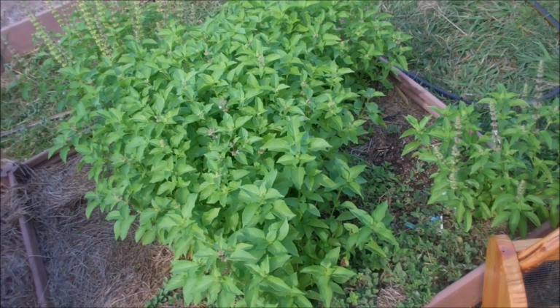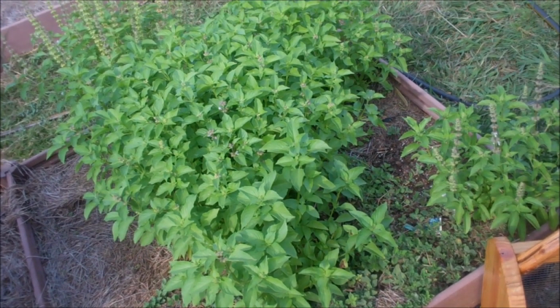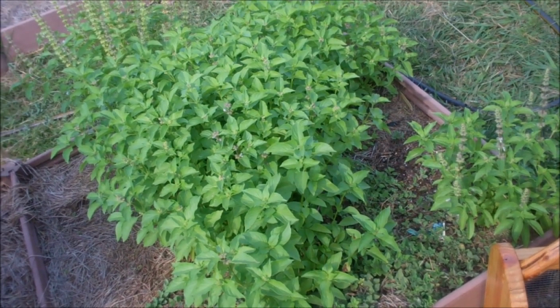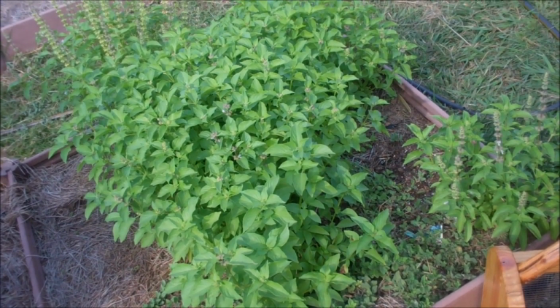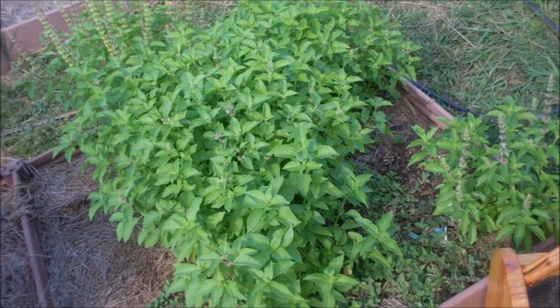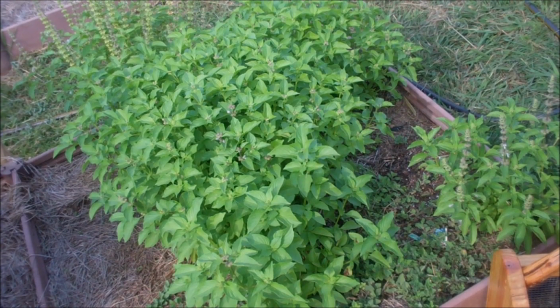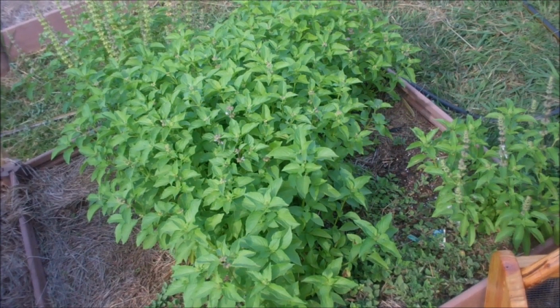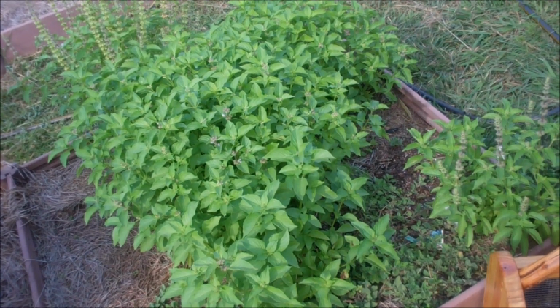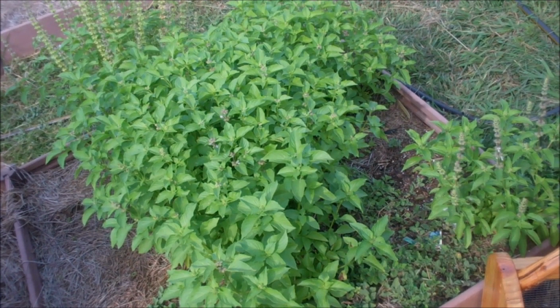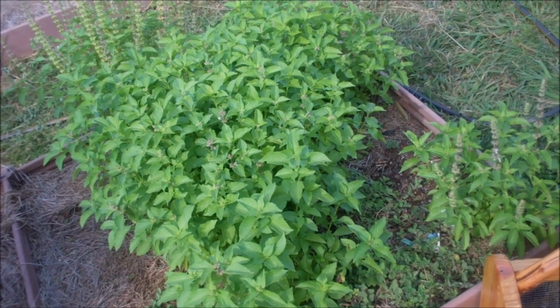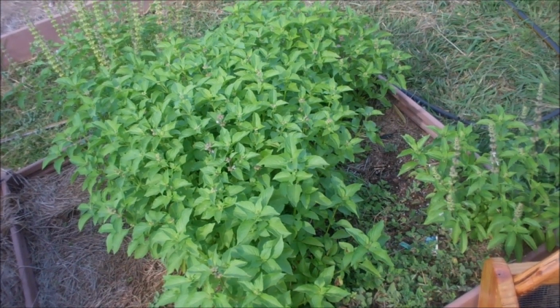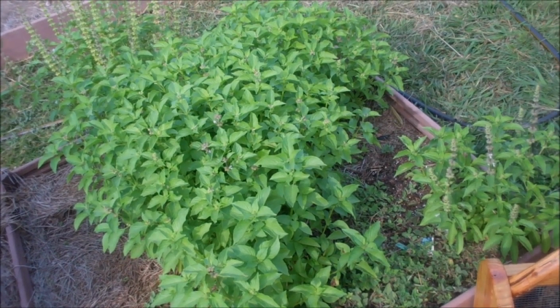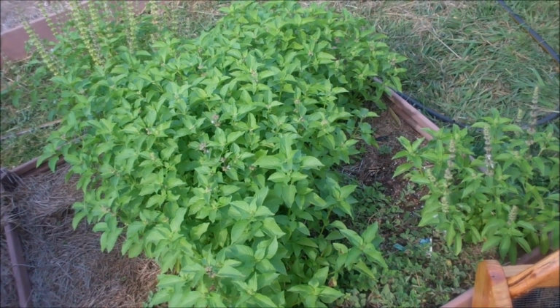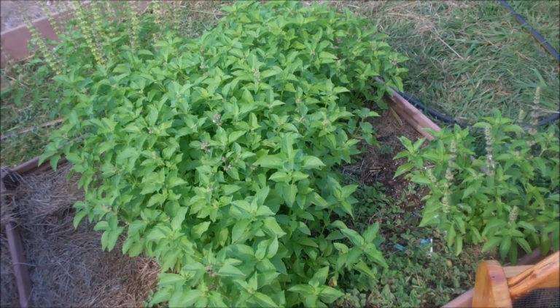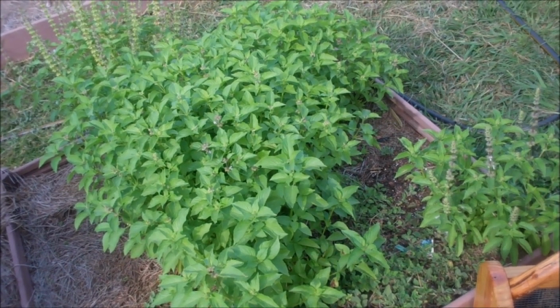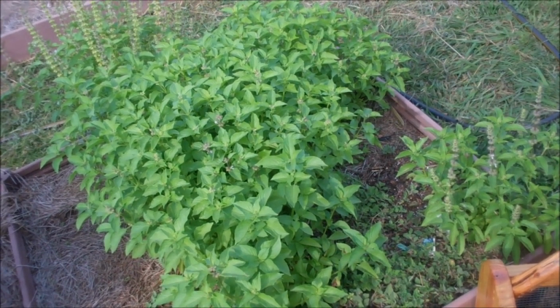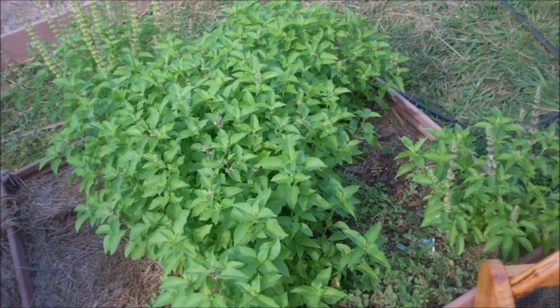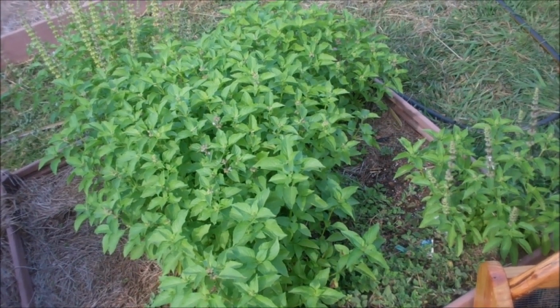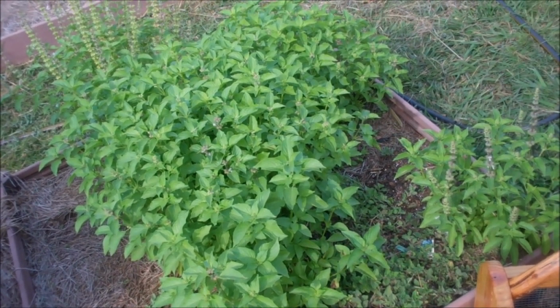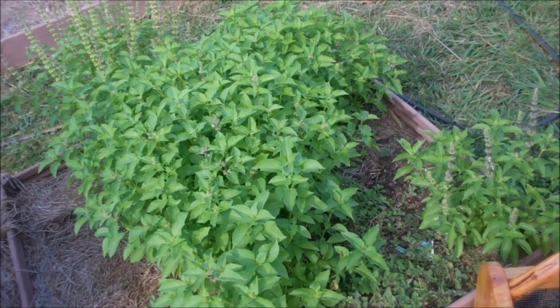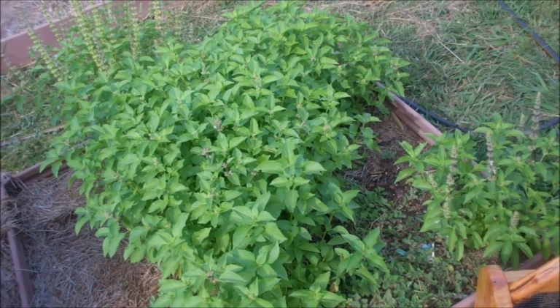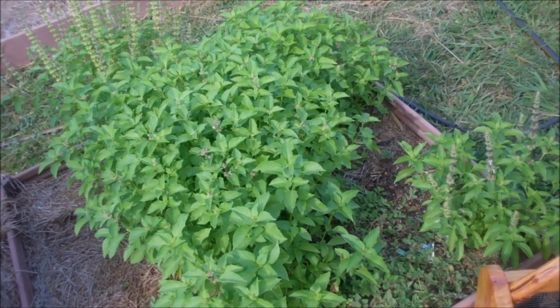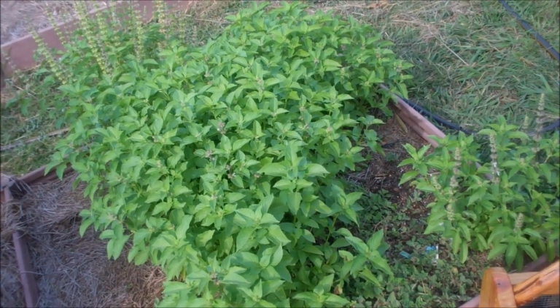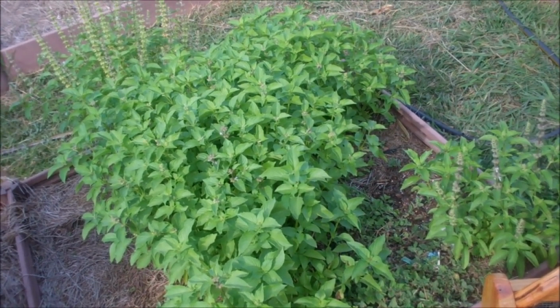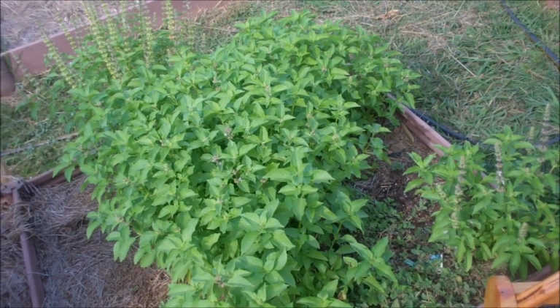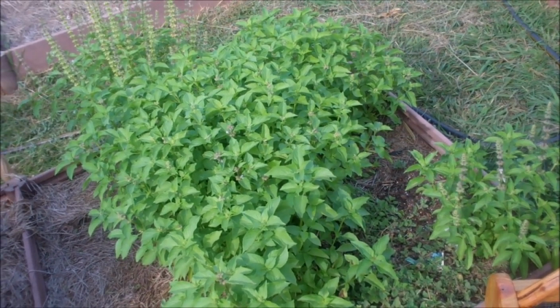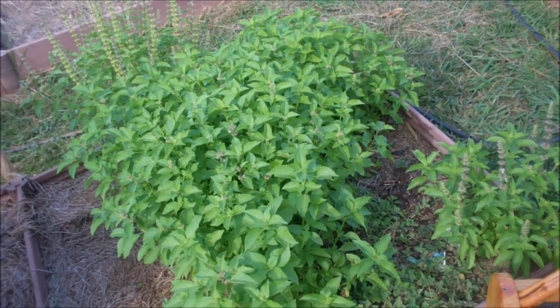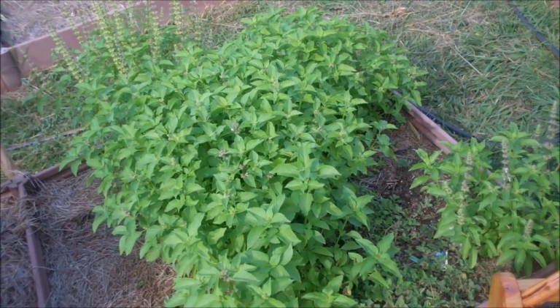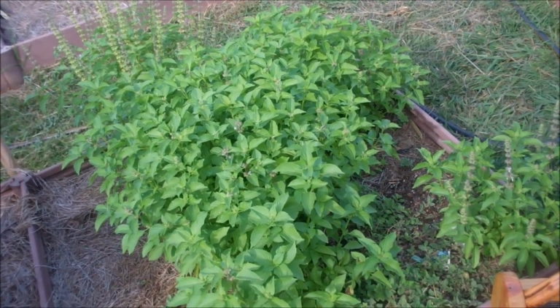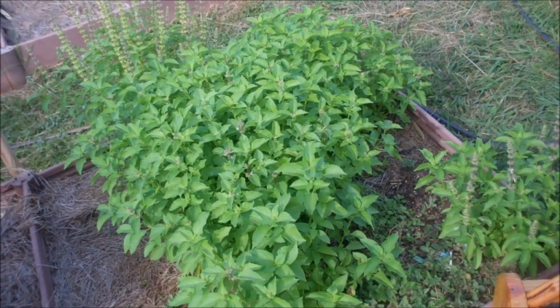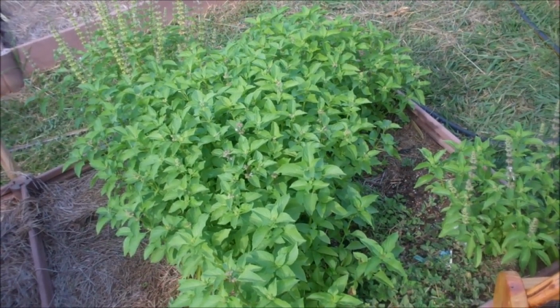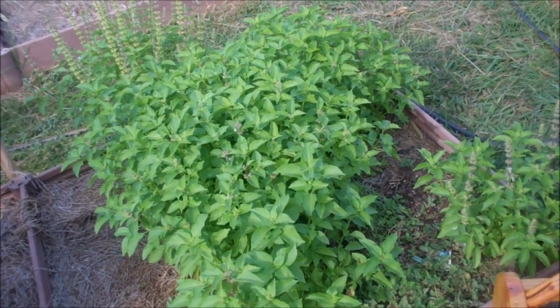Hello fellow YouTubers, Bear Prepper here. Today is a garden update and we're going to harvest some basil.